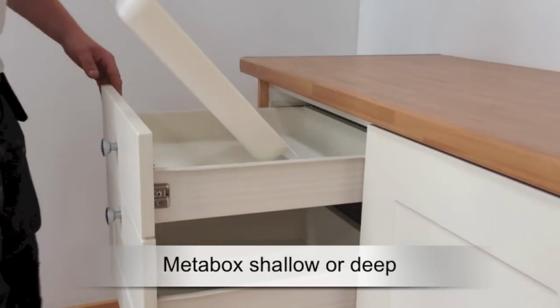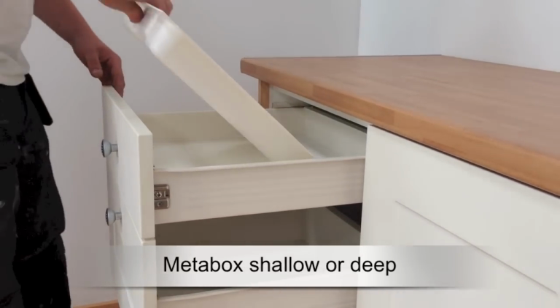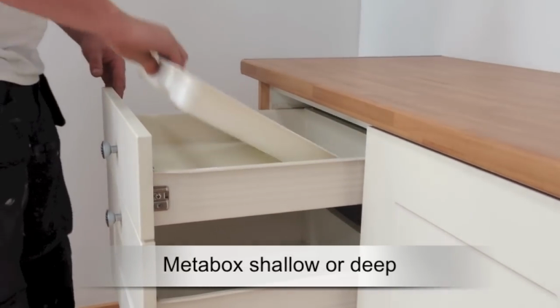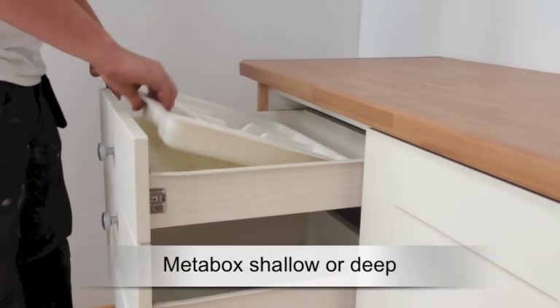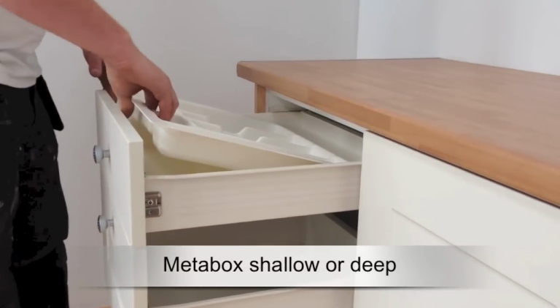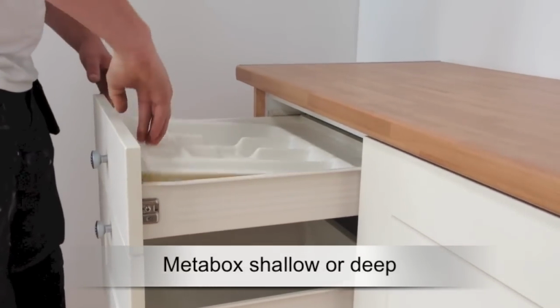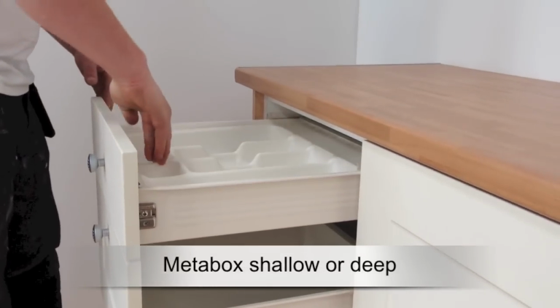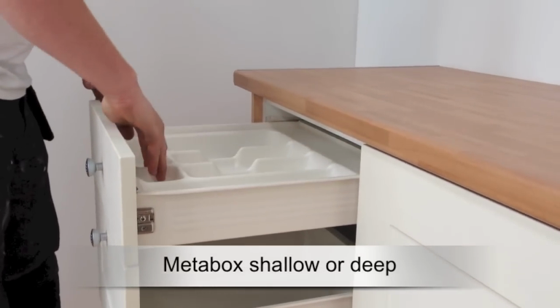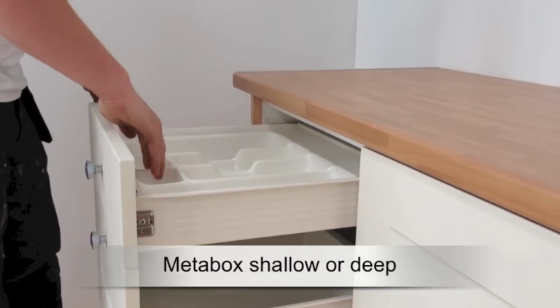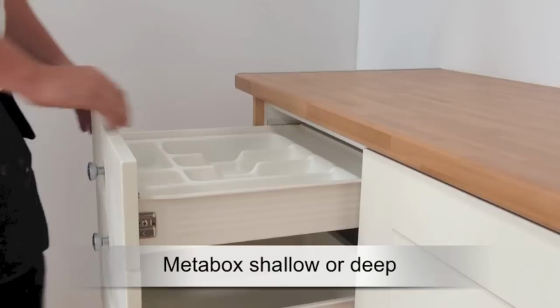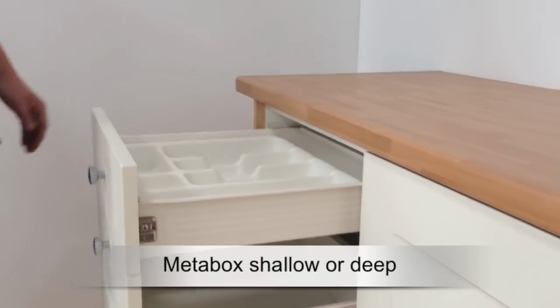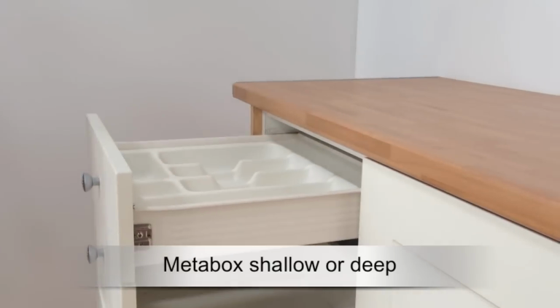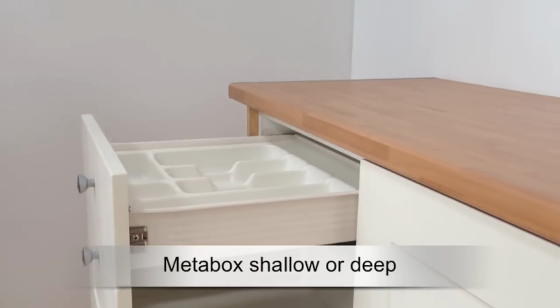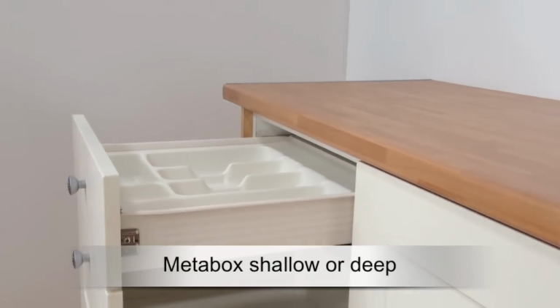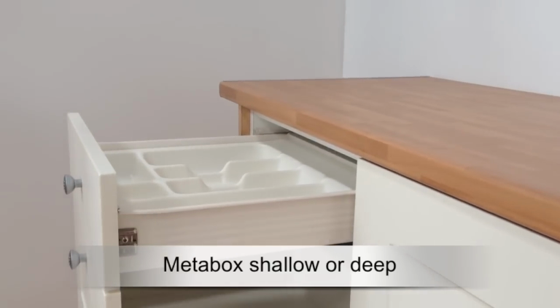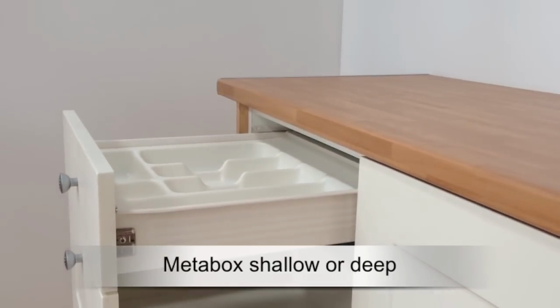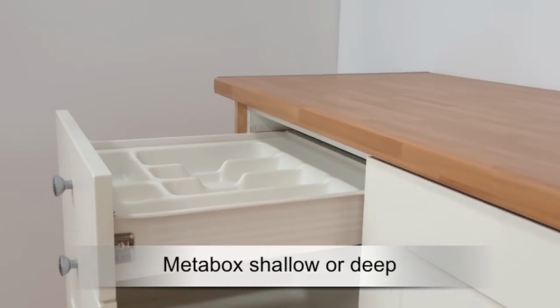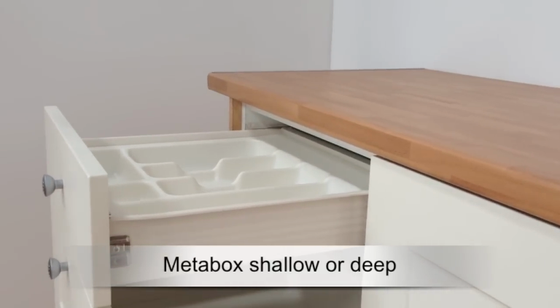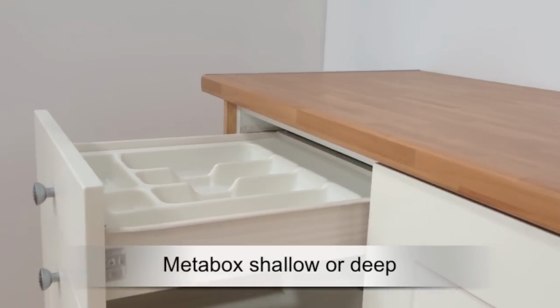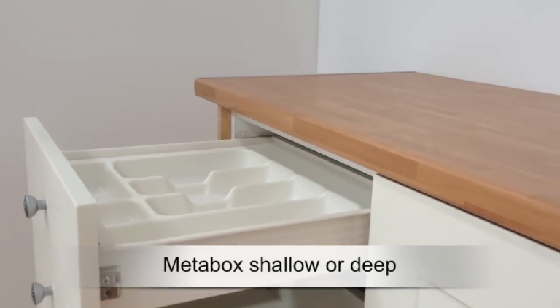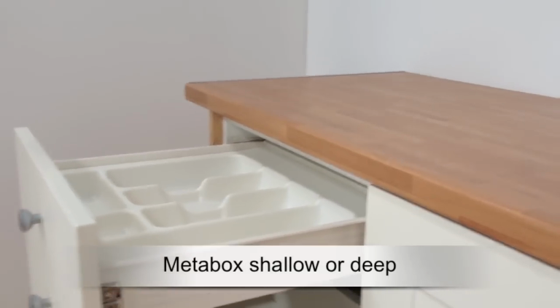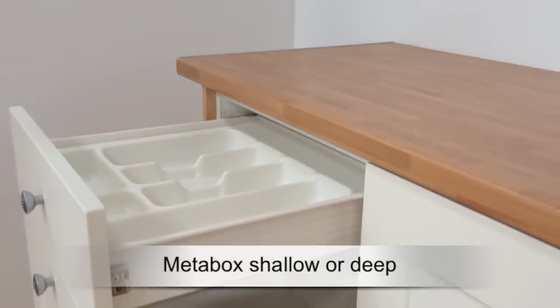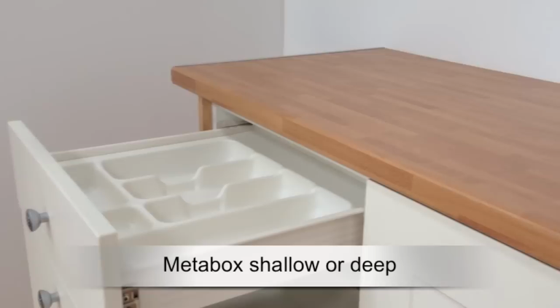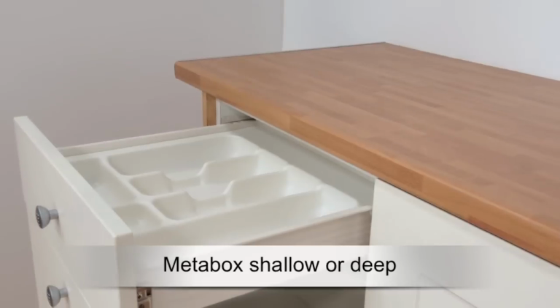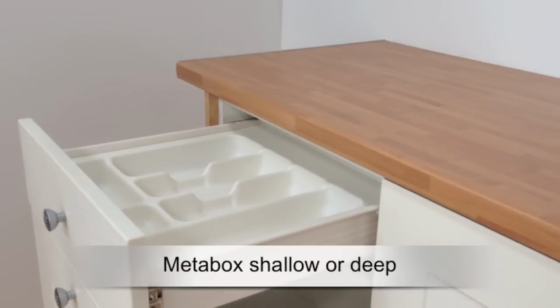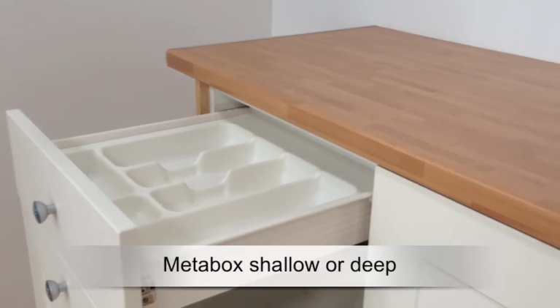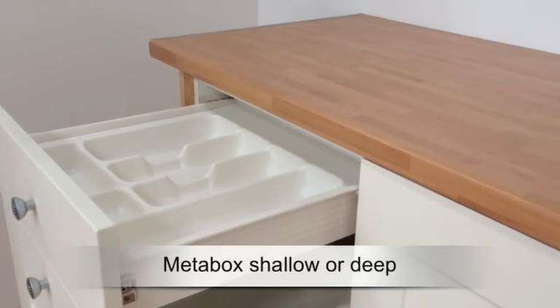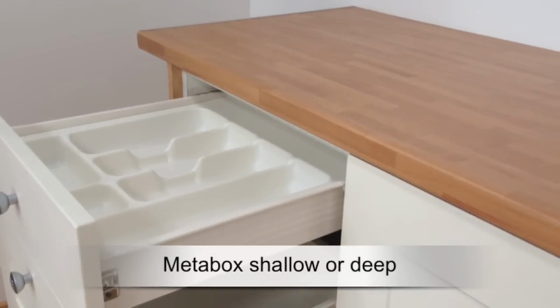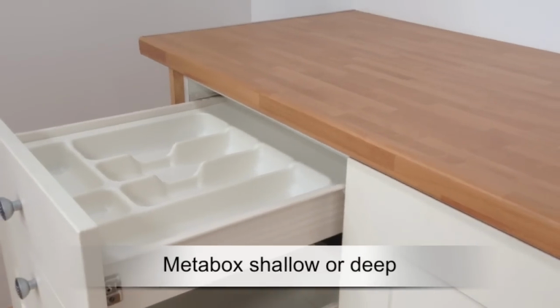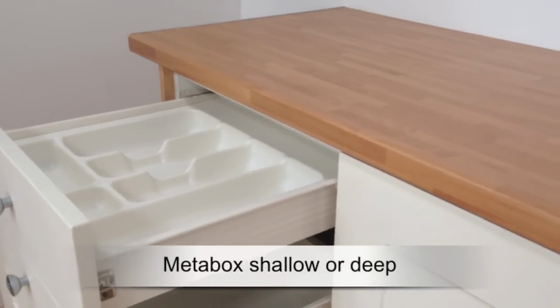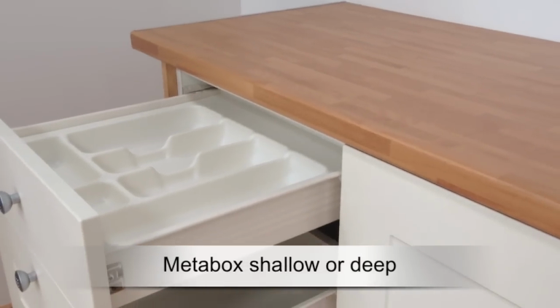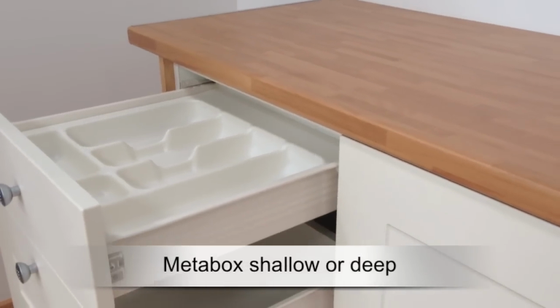For some common Meta Box sizes there is the option to add a plastic cutlery tray, which is a perfect fit in the shallow drawer.